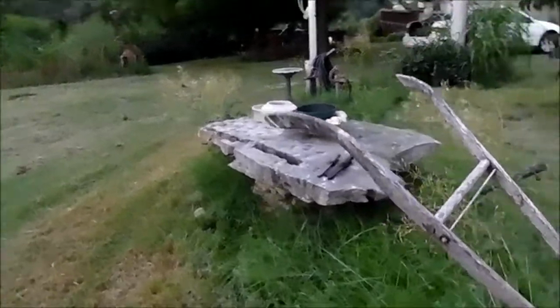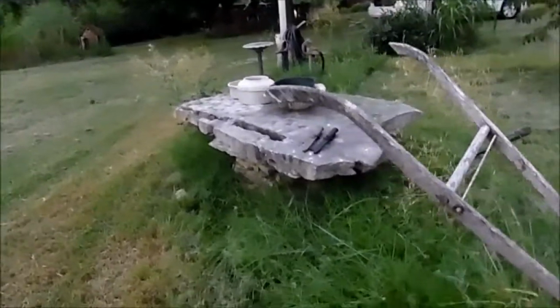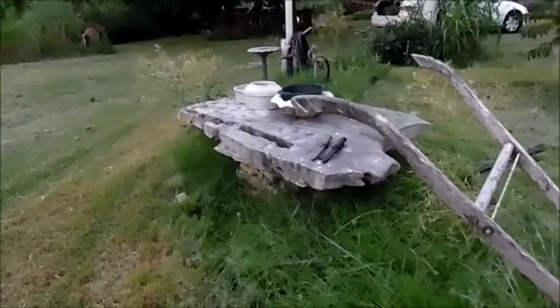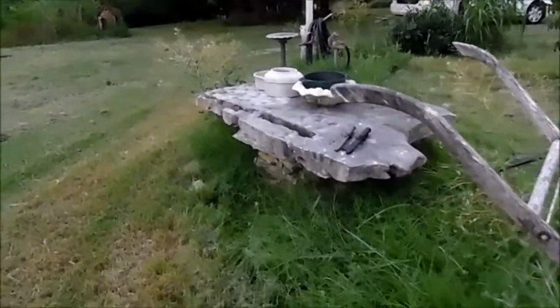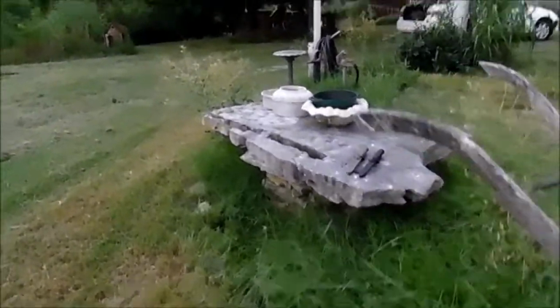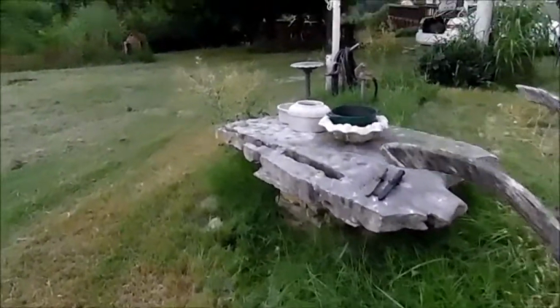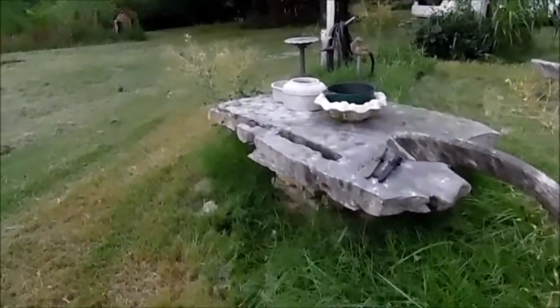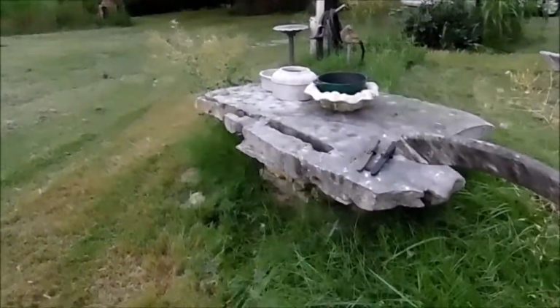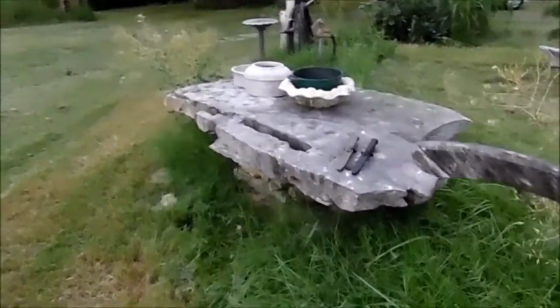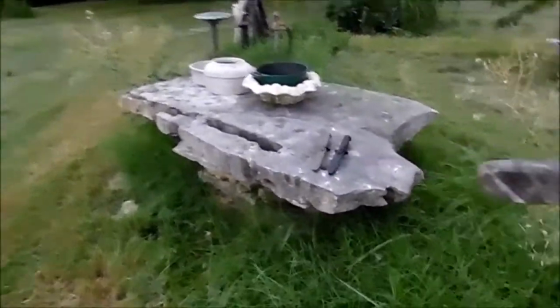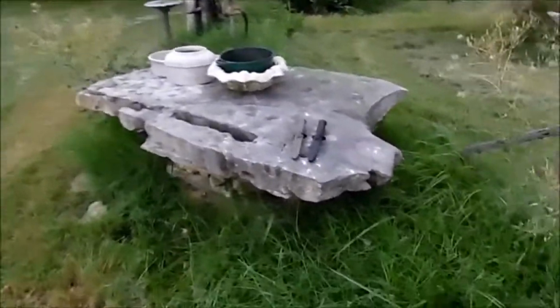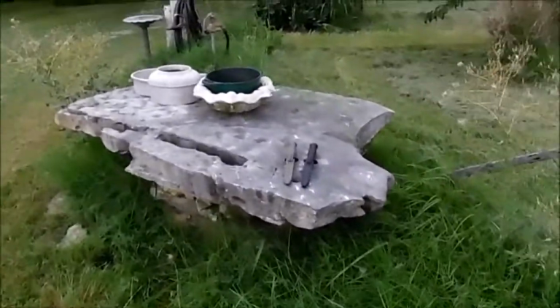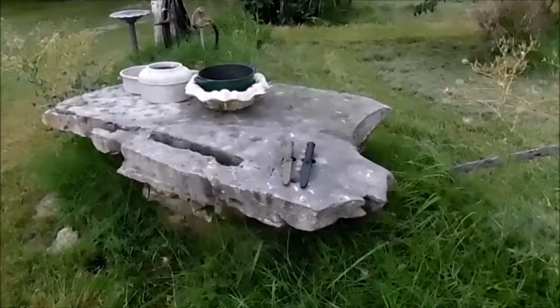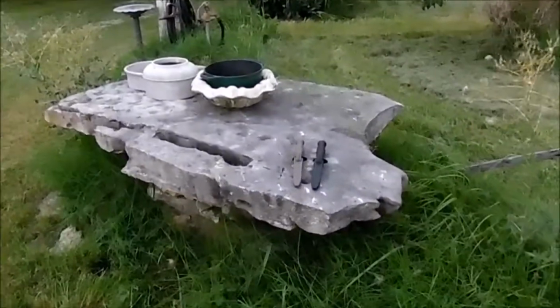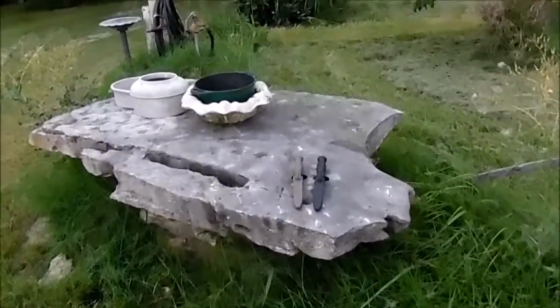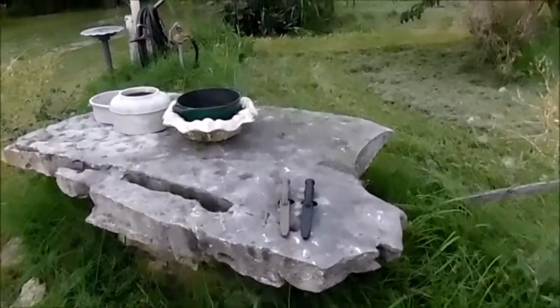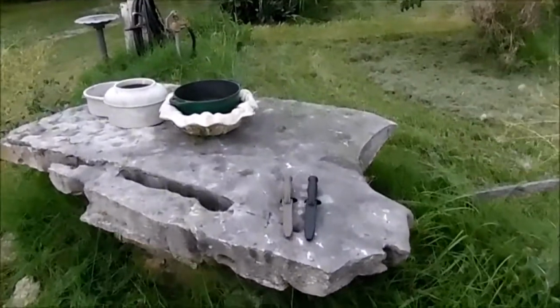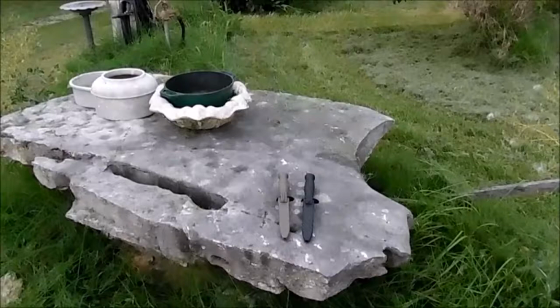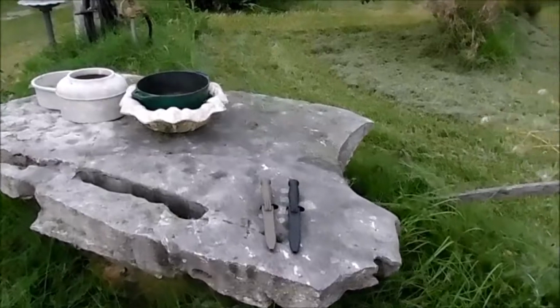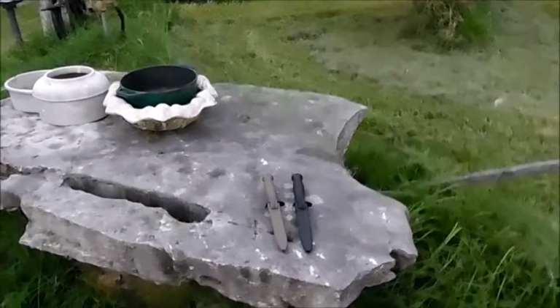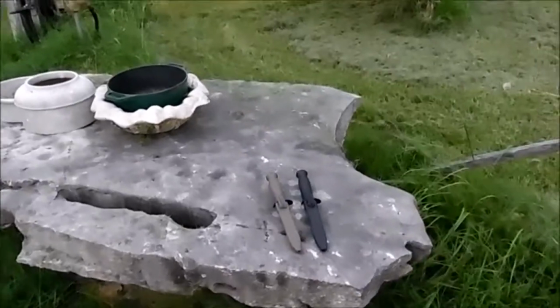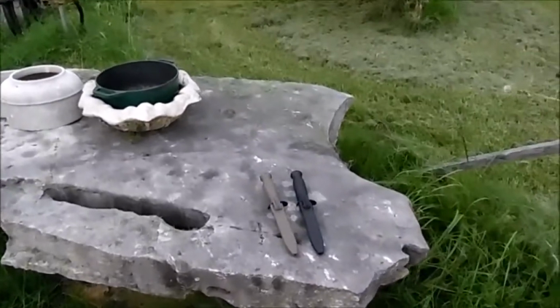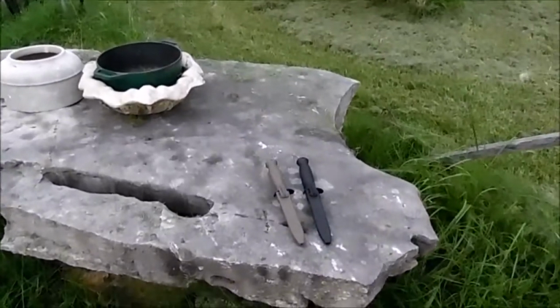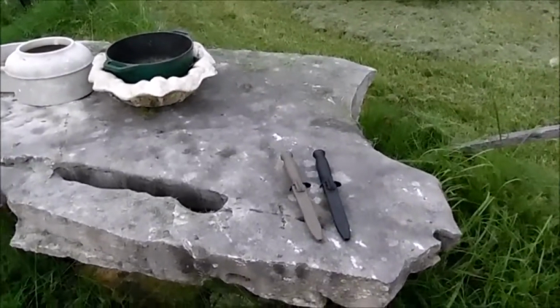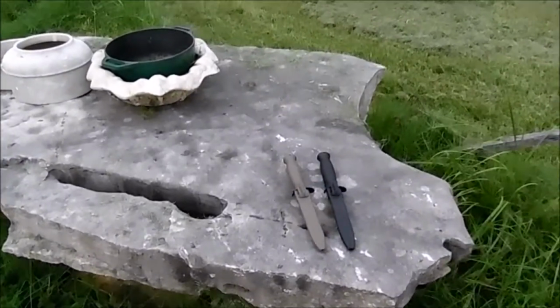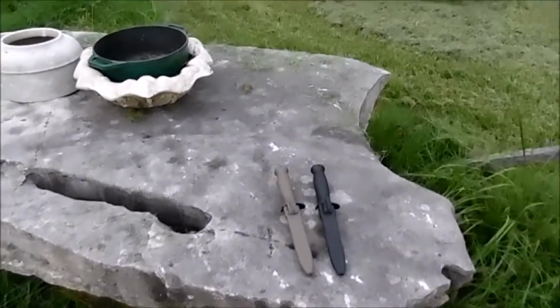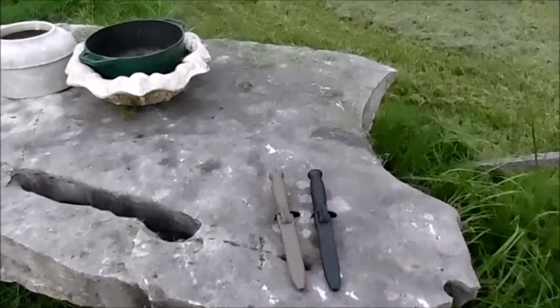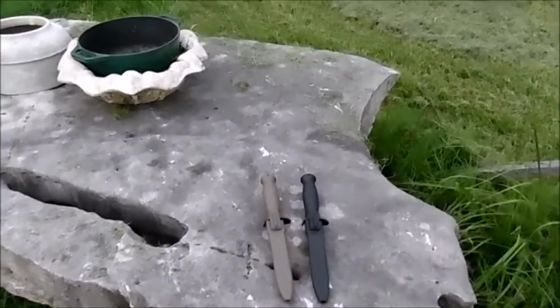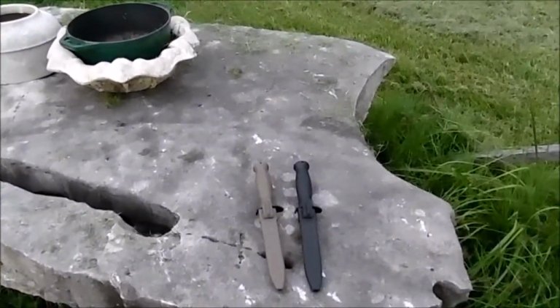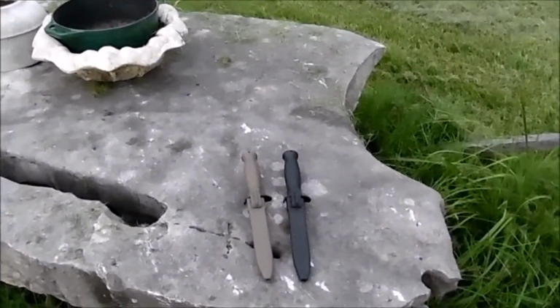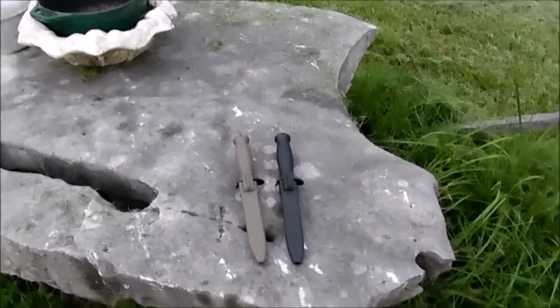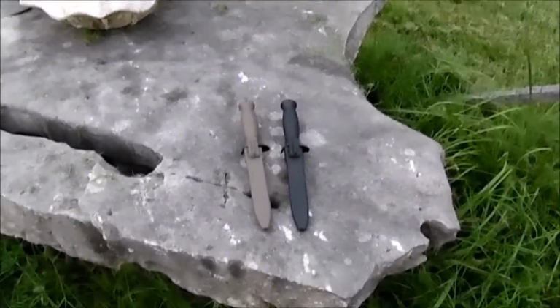I encourage you to check them out if you like Glock stuff. Other than that, this is NWA Prepper saying let's get ready.